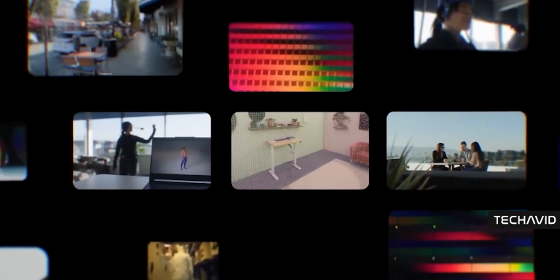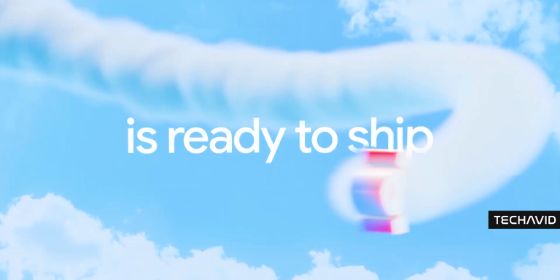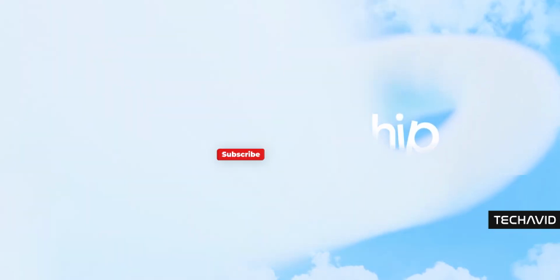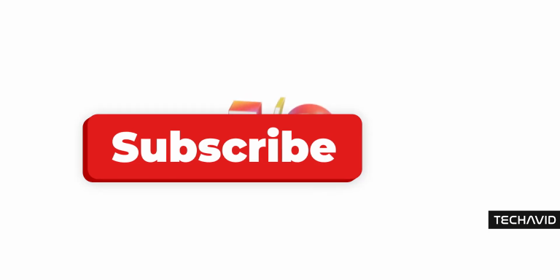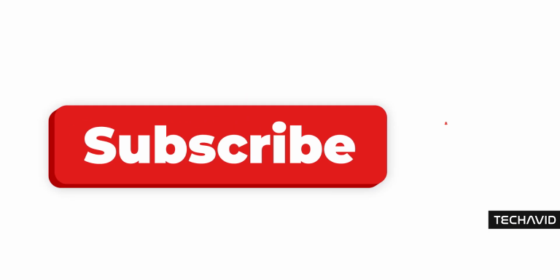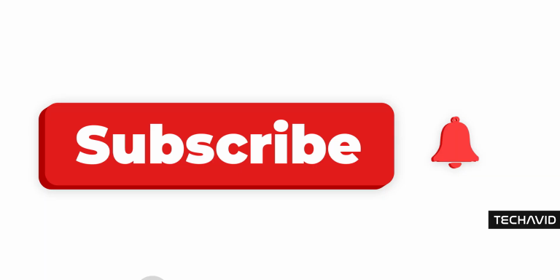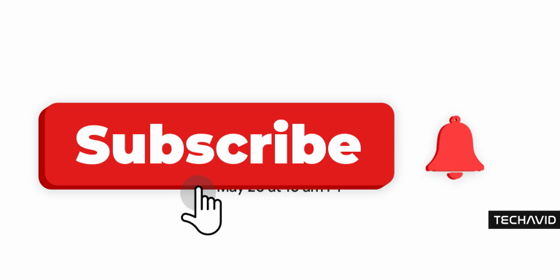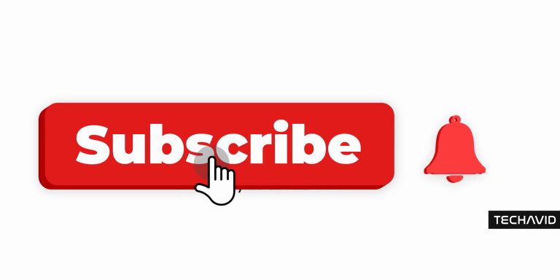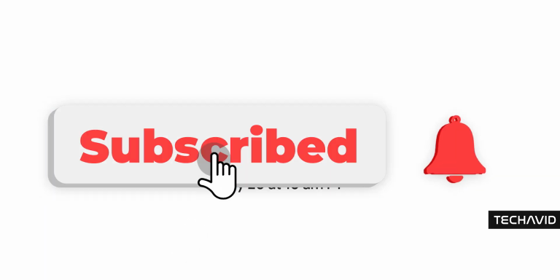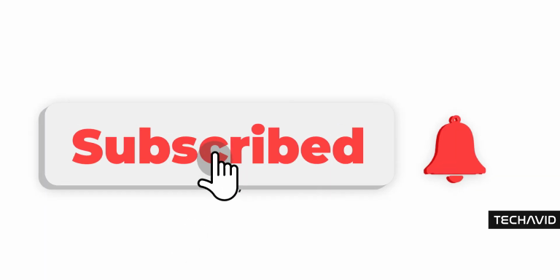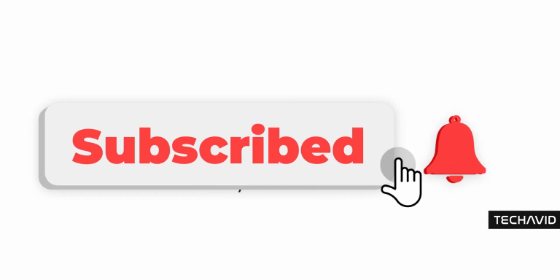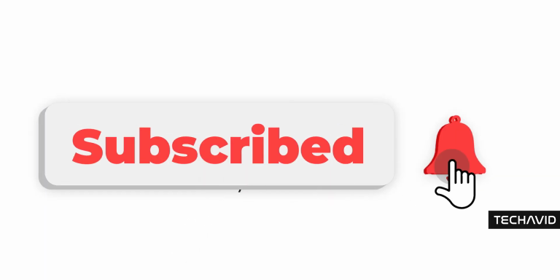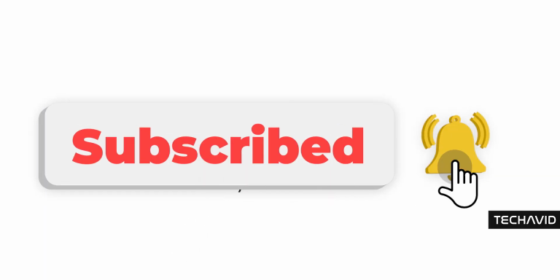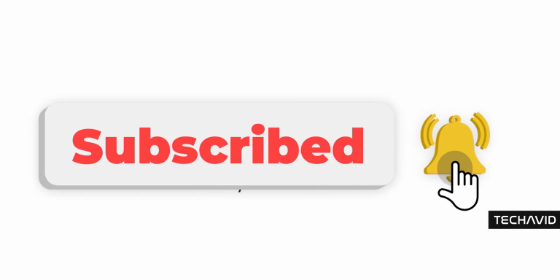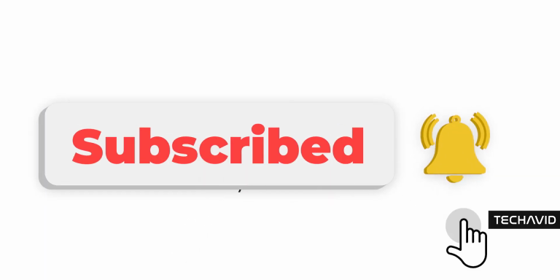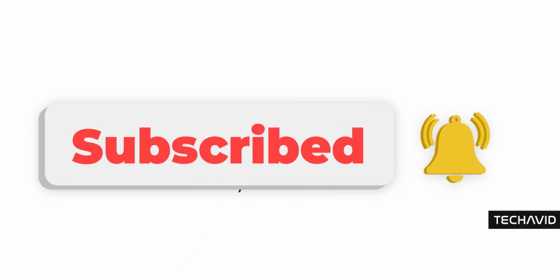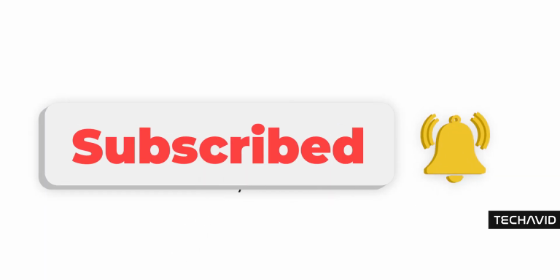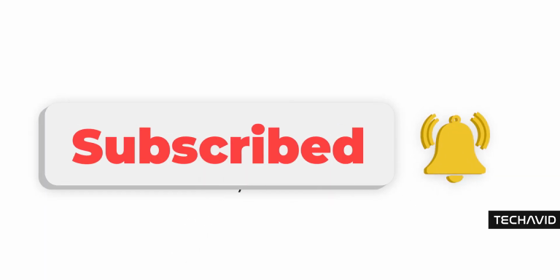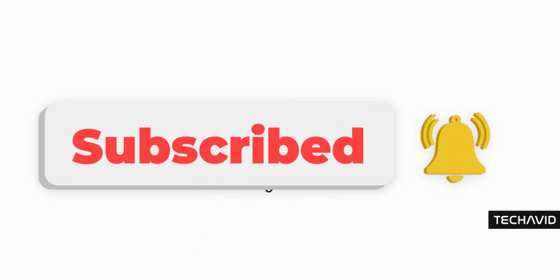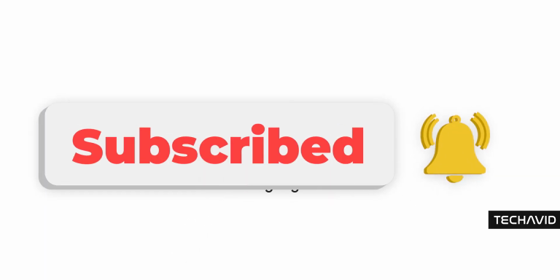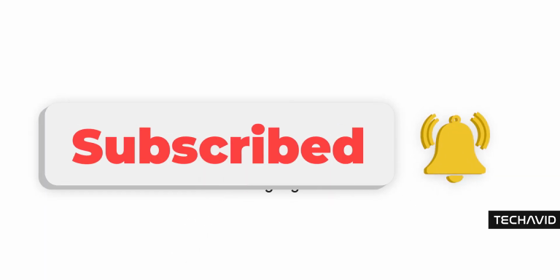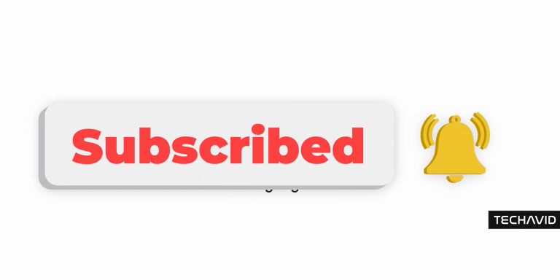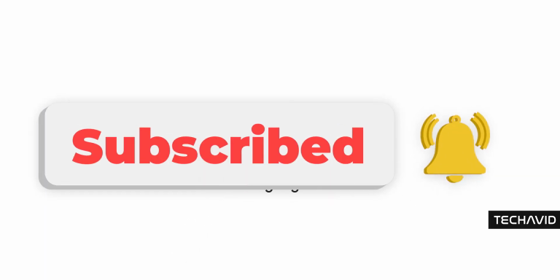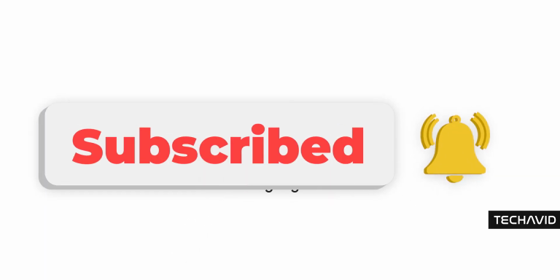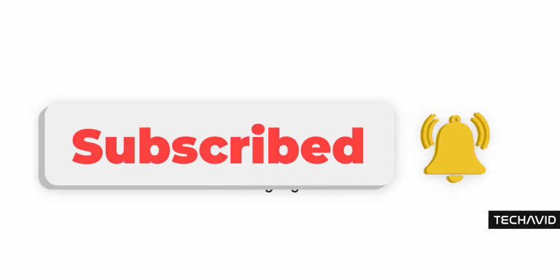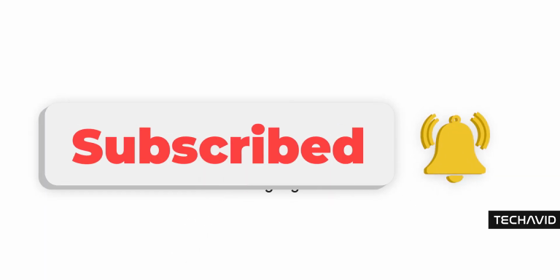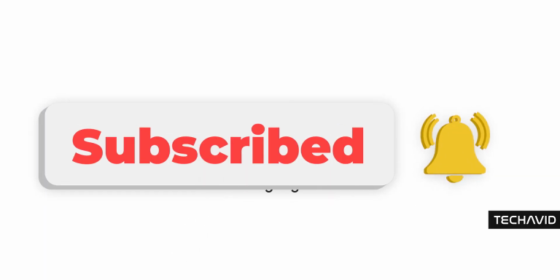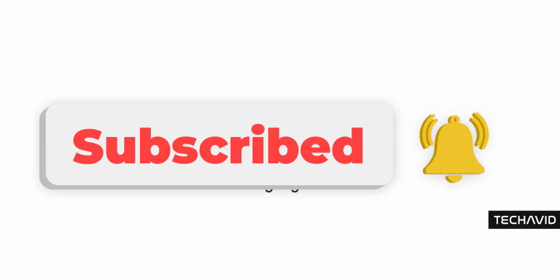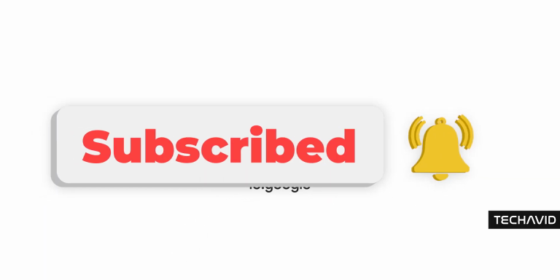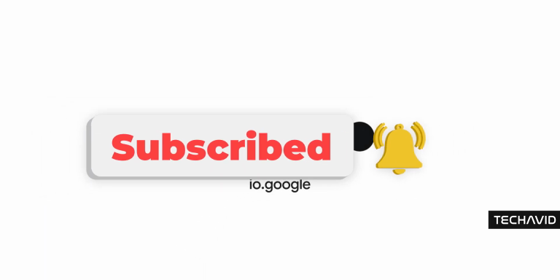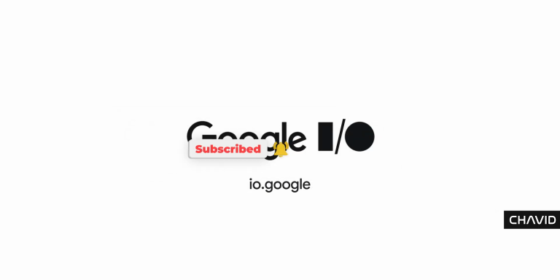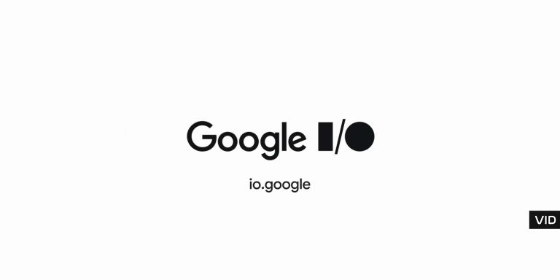So yeah, smart glasses aren't just coming — they're already here, and Google's getting bold about it. Catch you next time, peace!